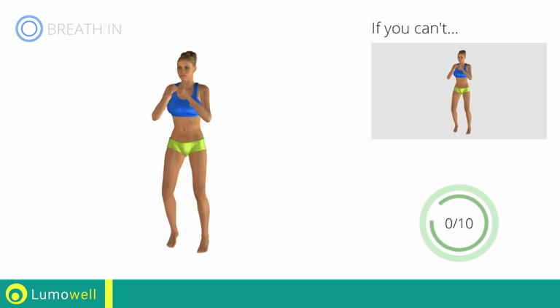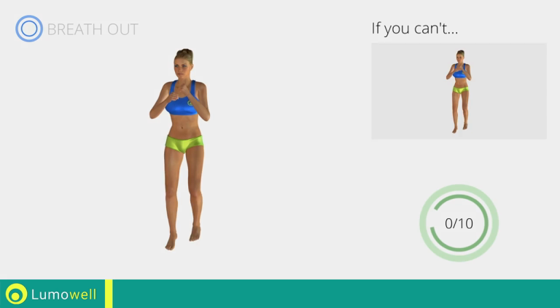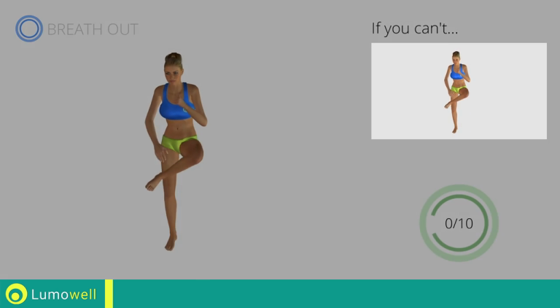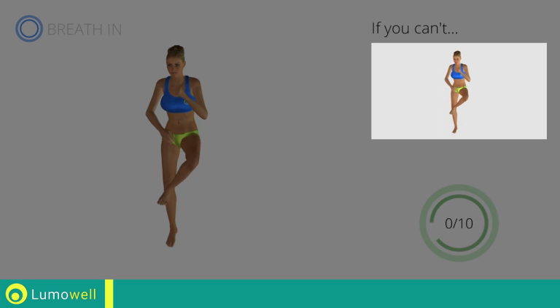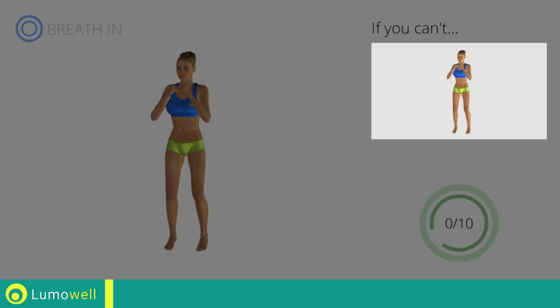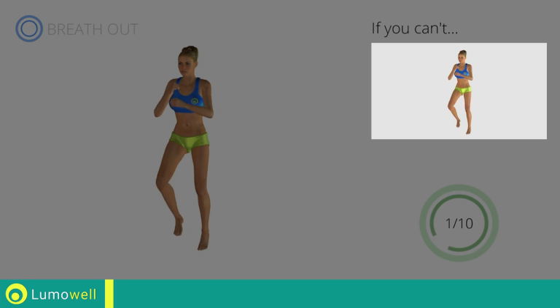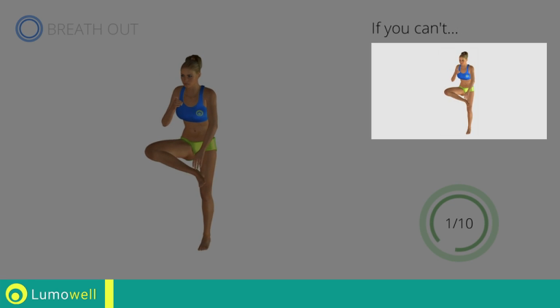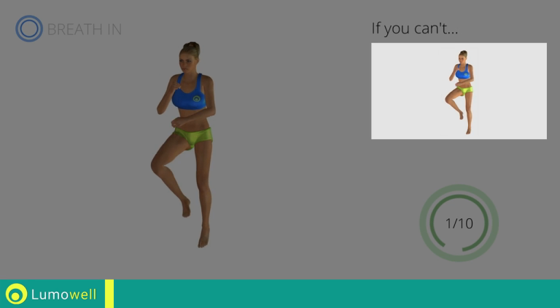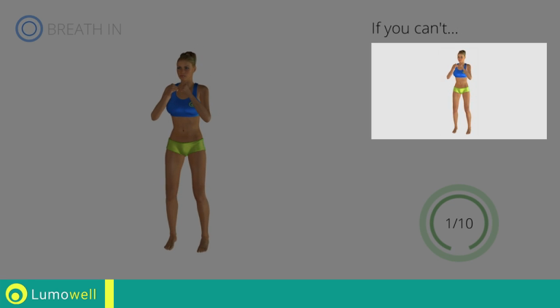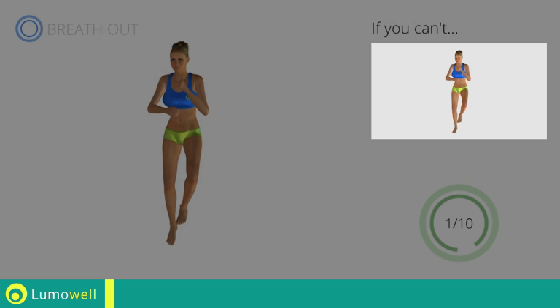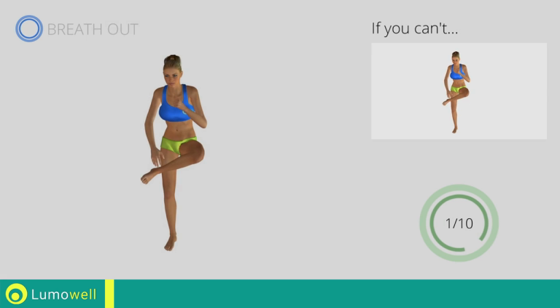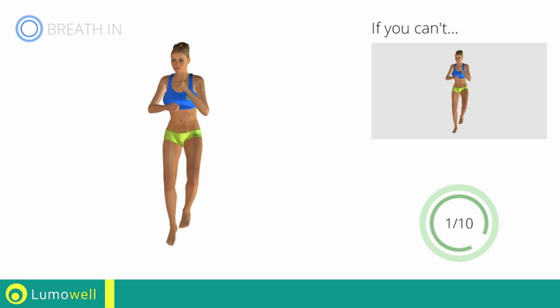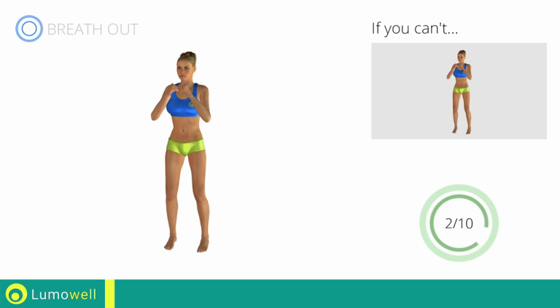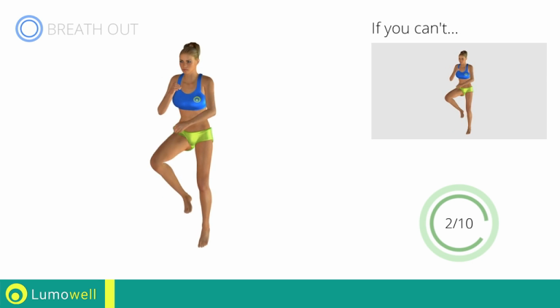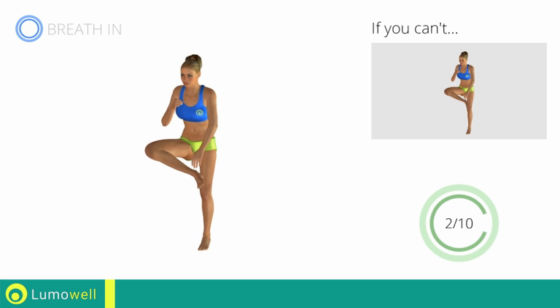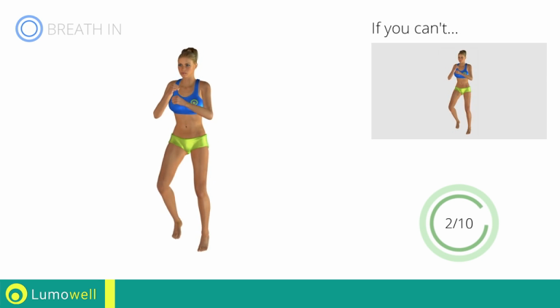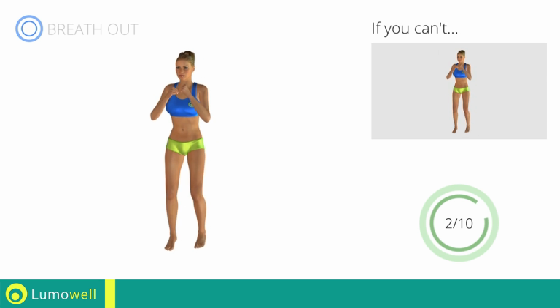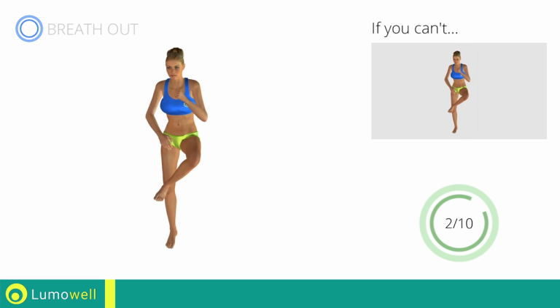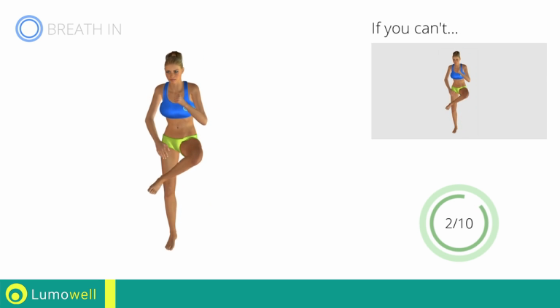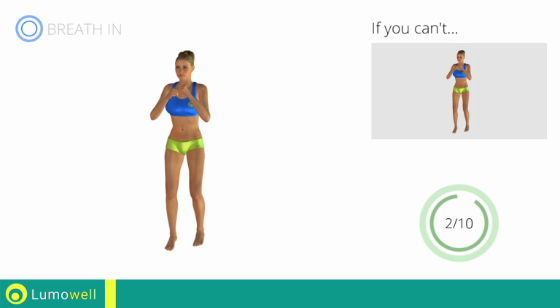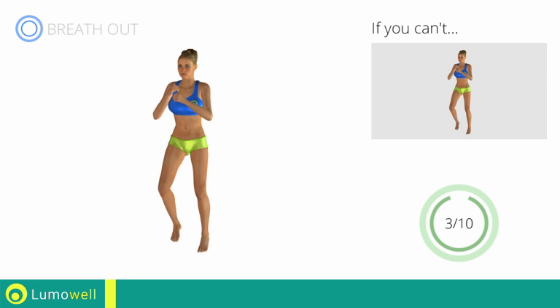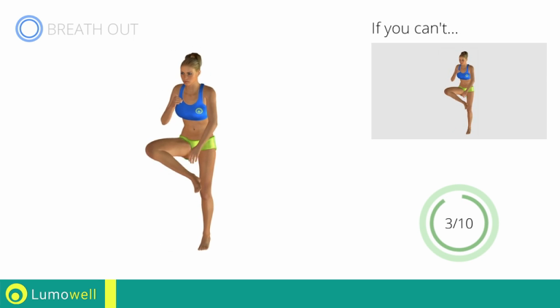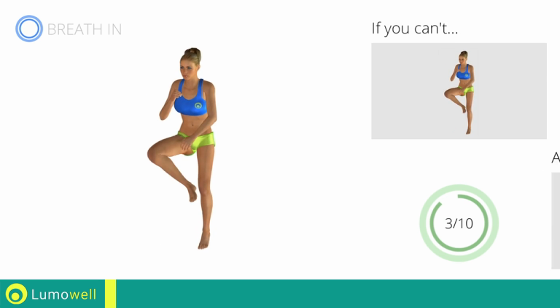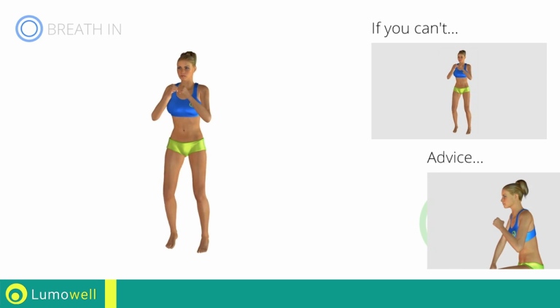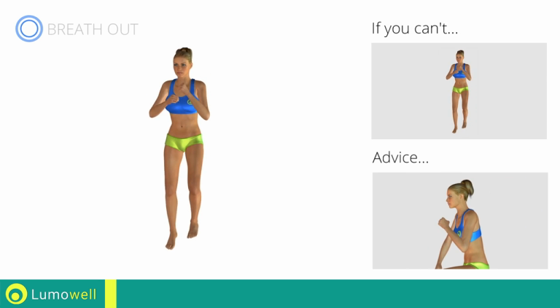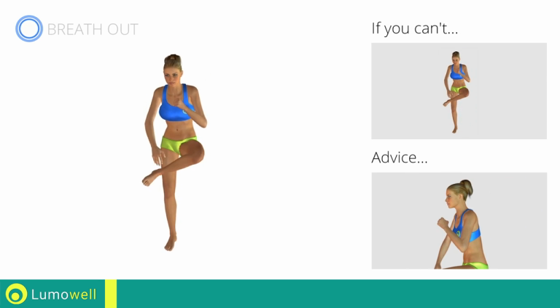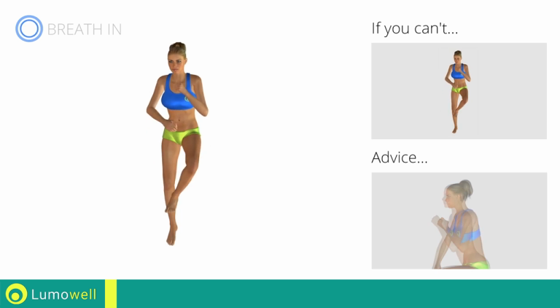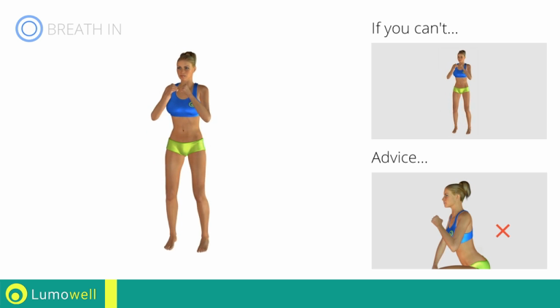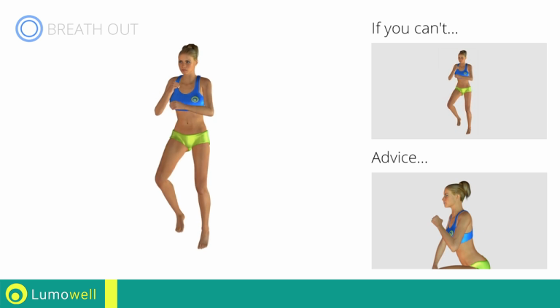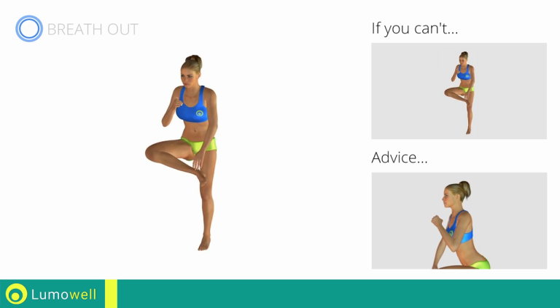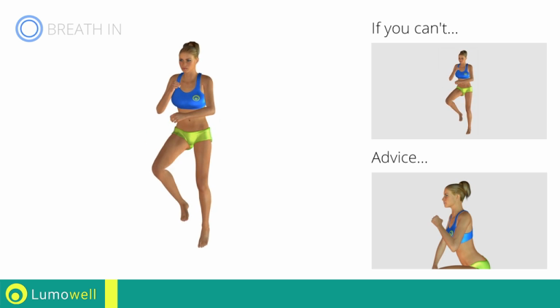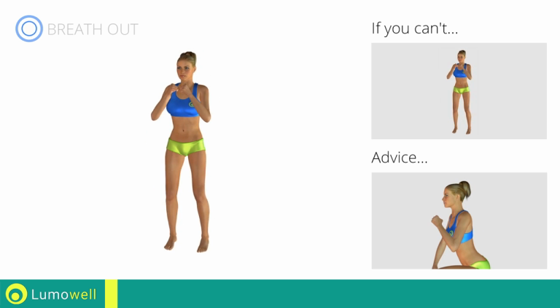If you can't, do not jump. Don't arc your back, keep your abs tight.